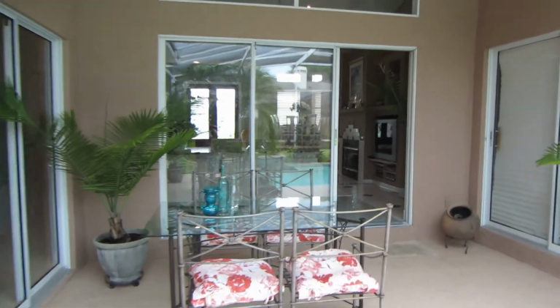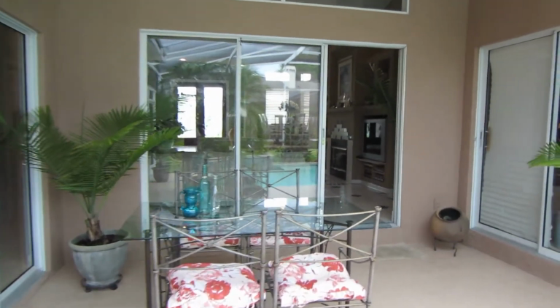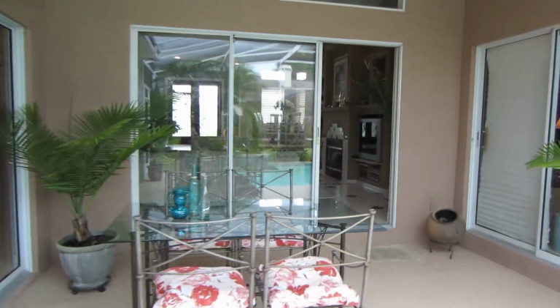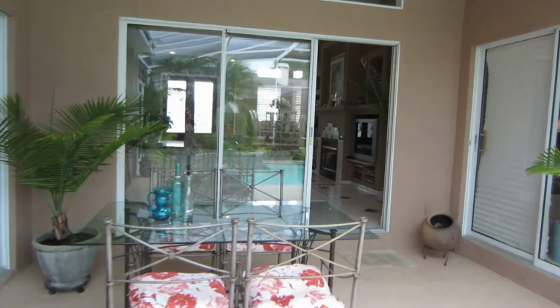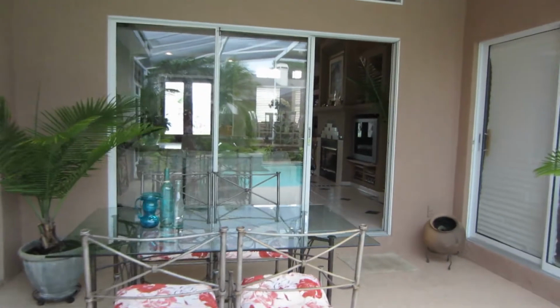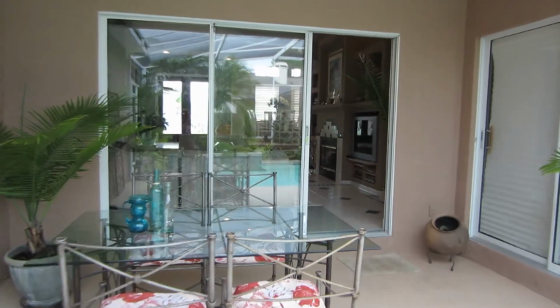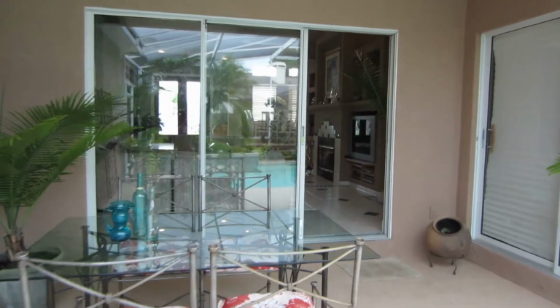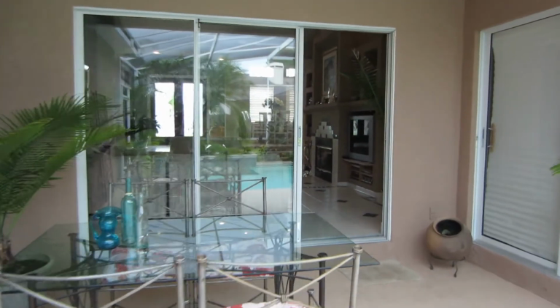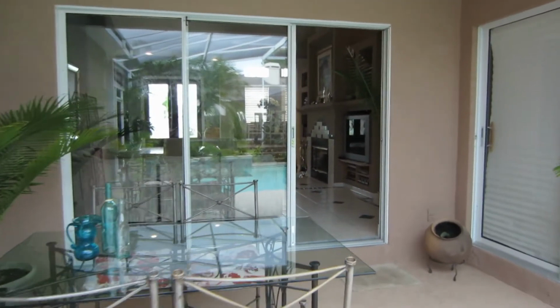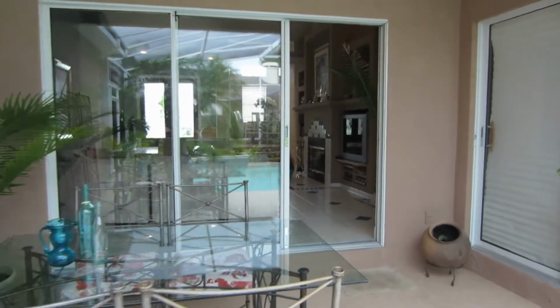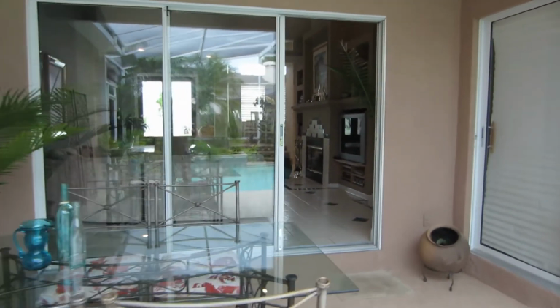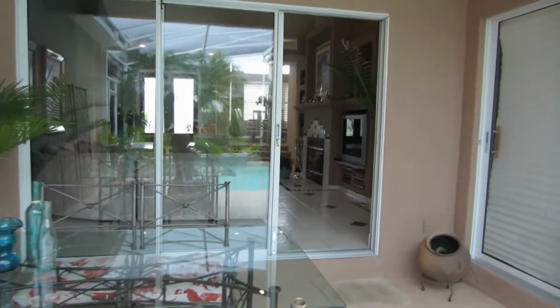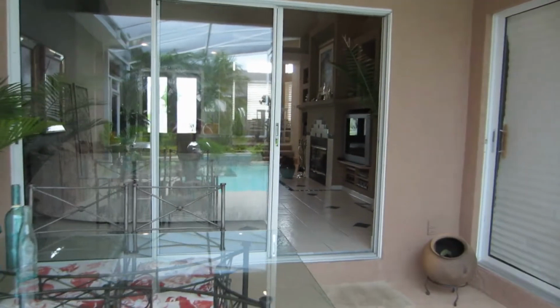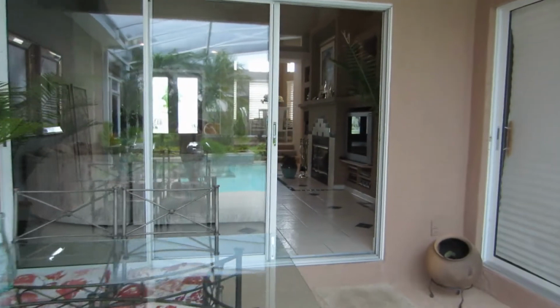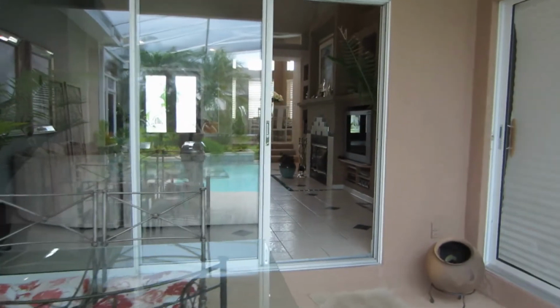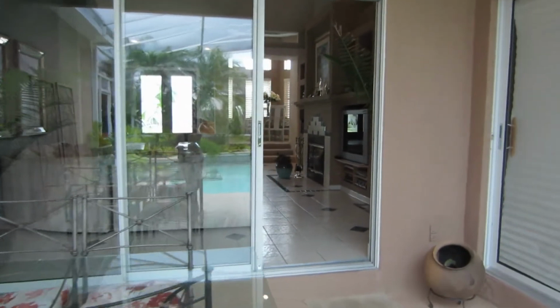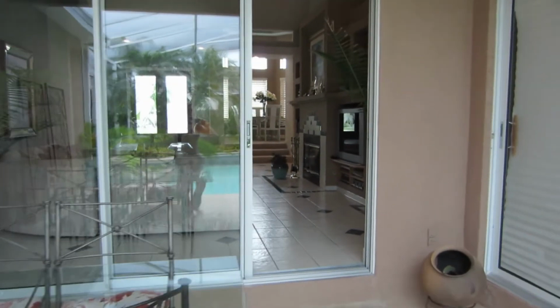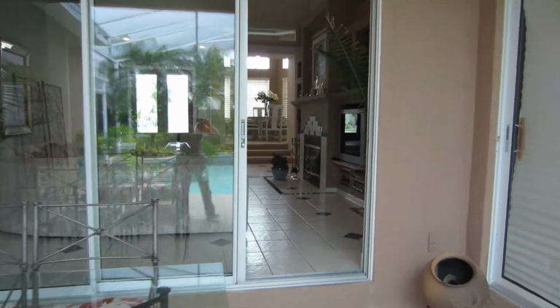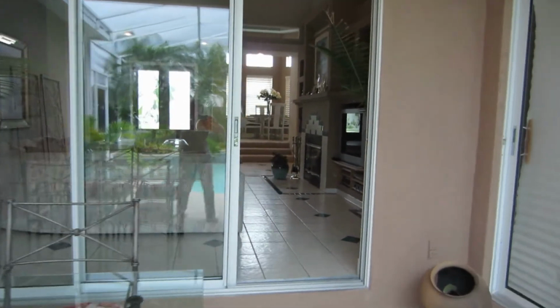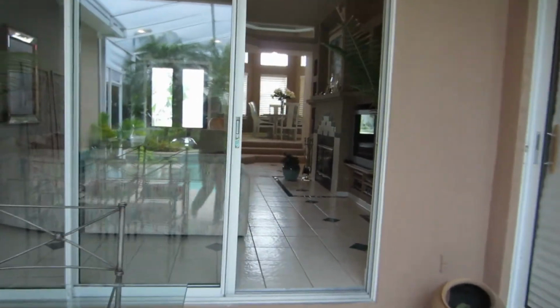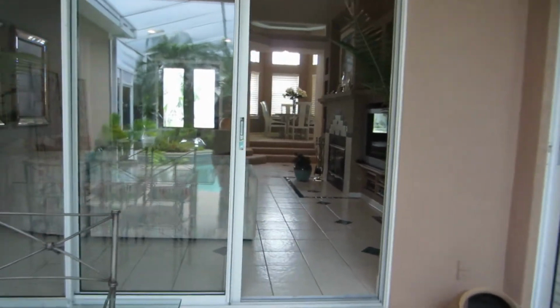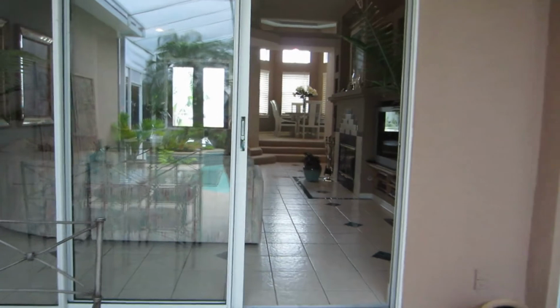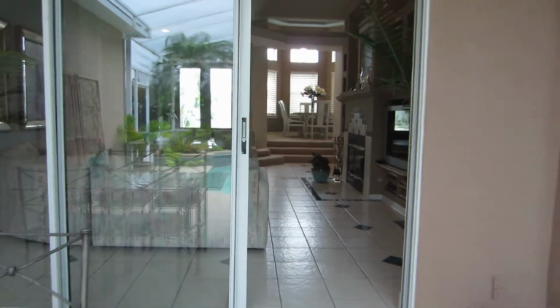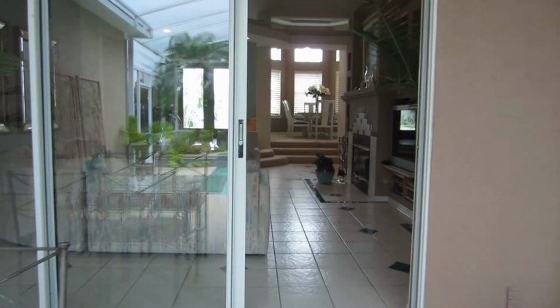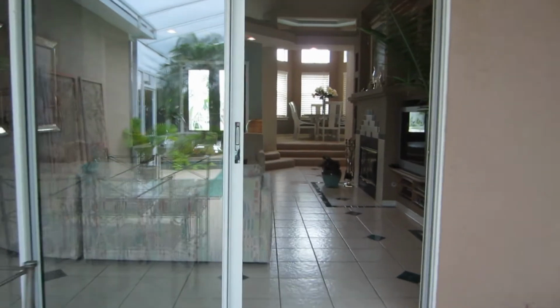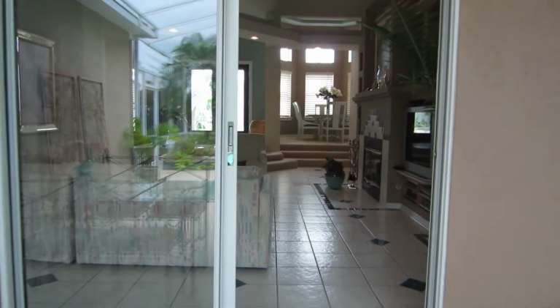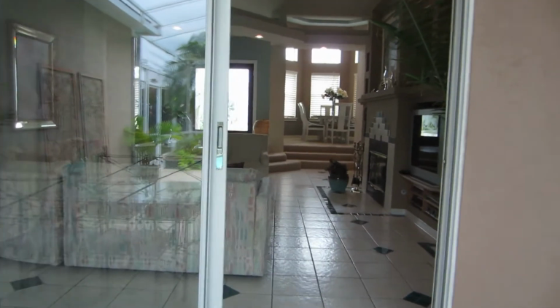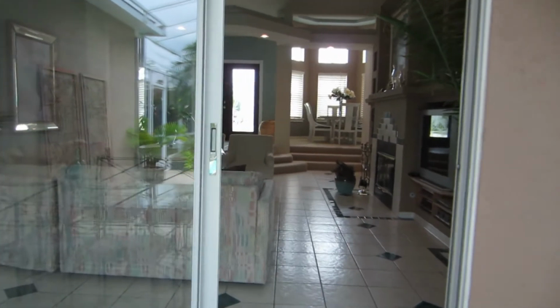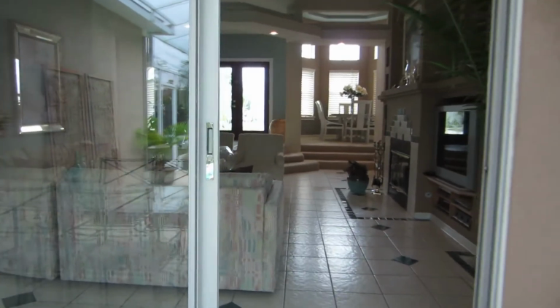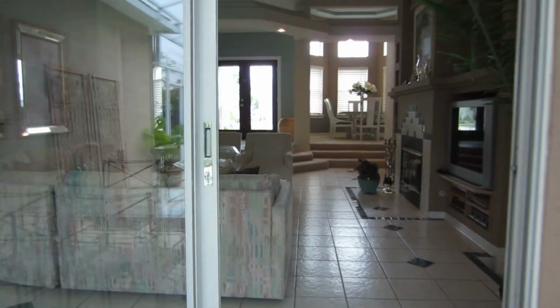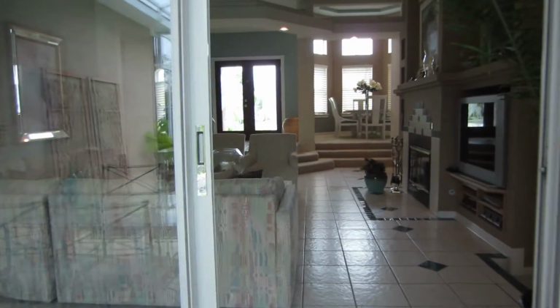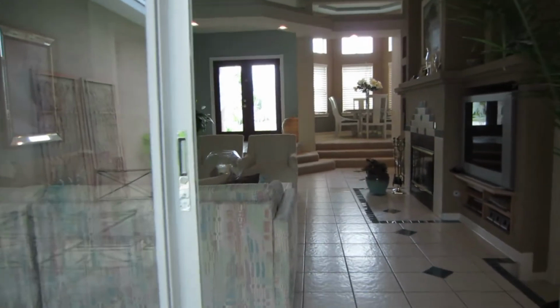You'll notice three sets of sliding glass doors — off the living room, off the master, and off the secondary bedrooms in the hallway there.